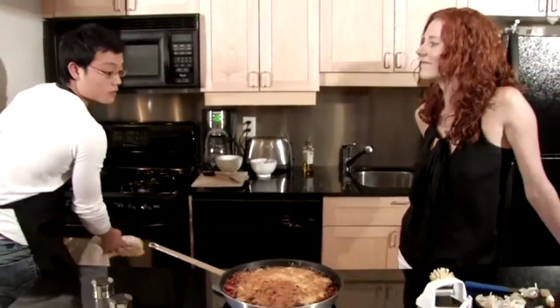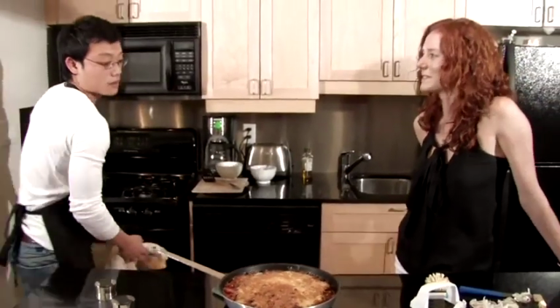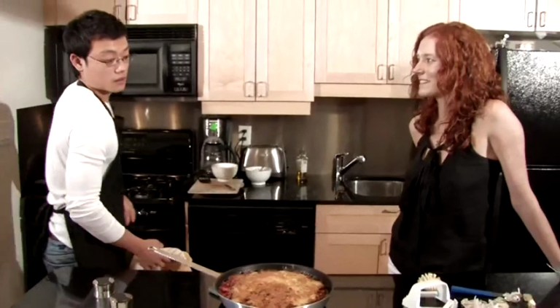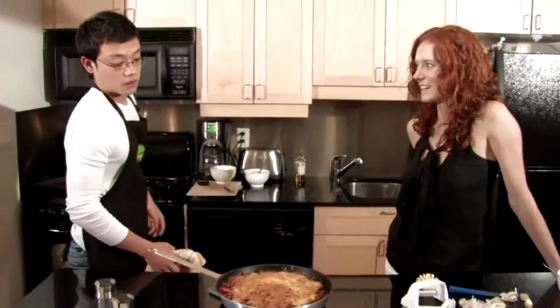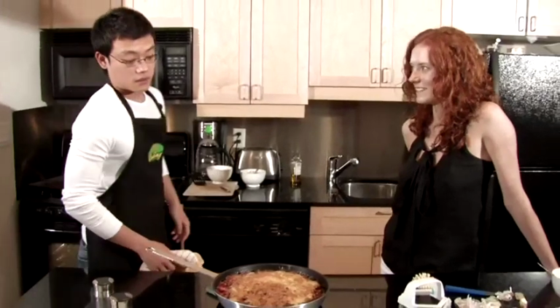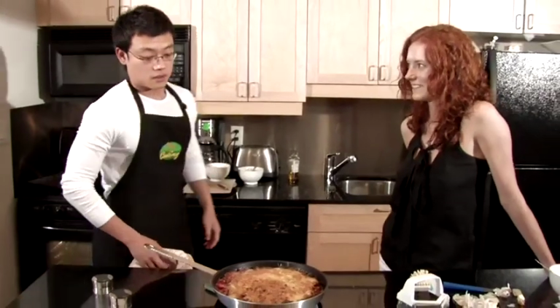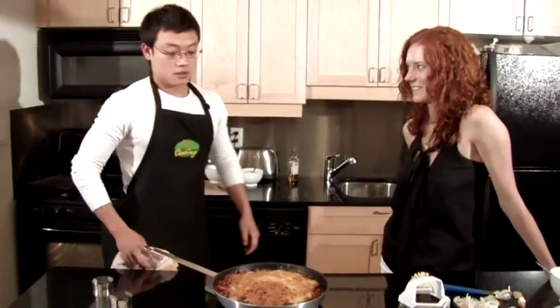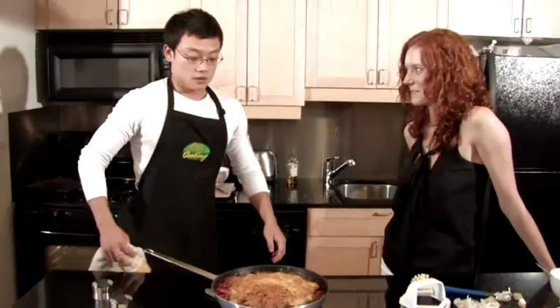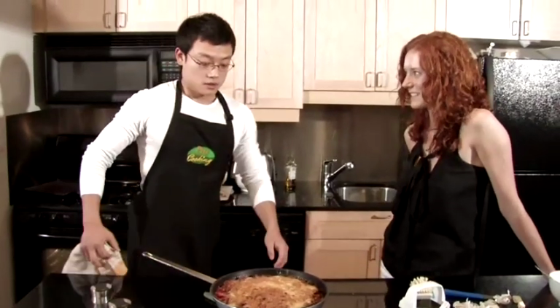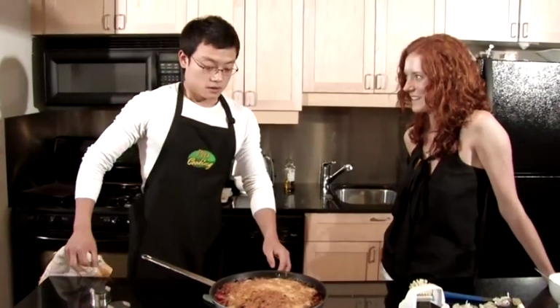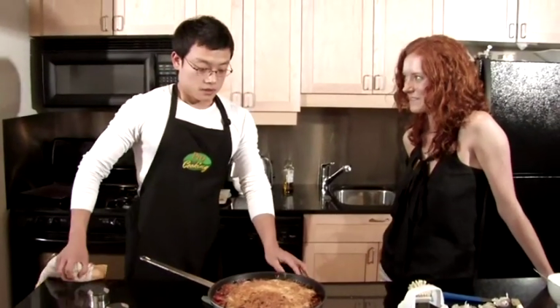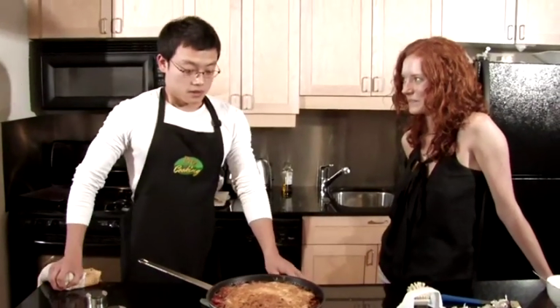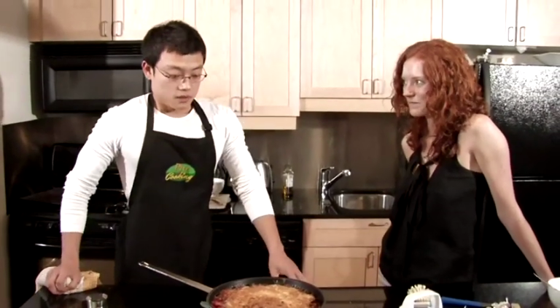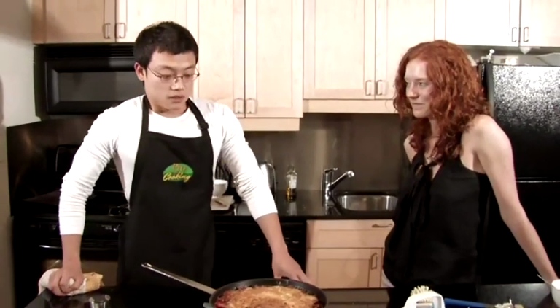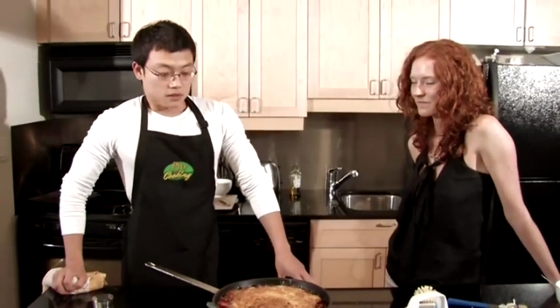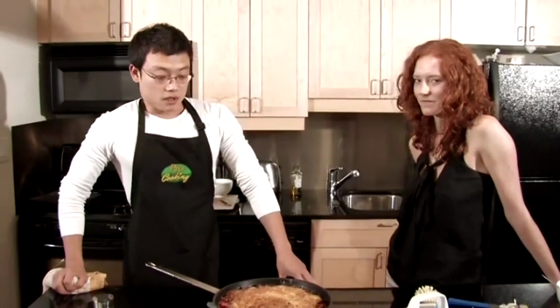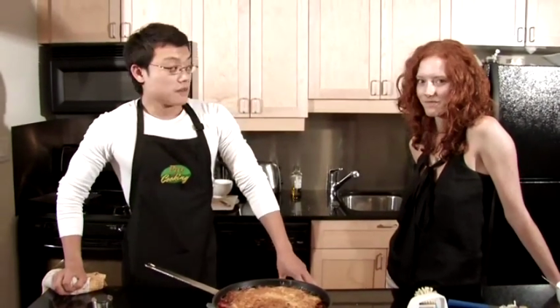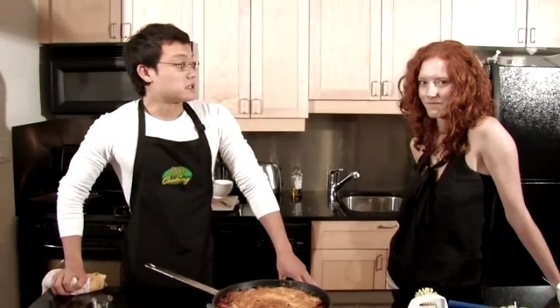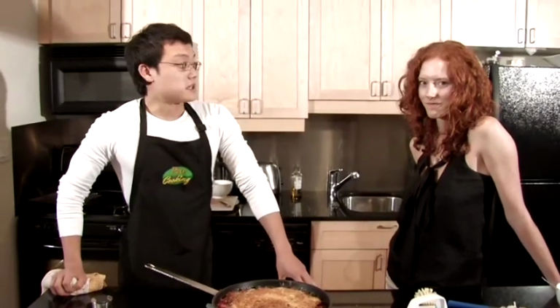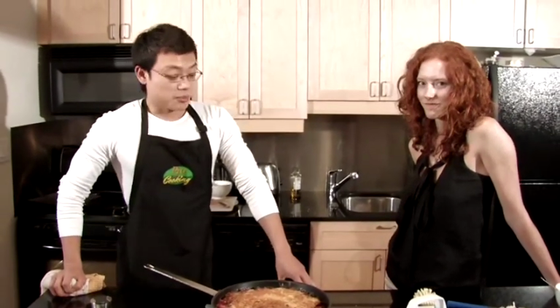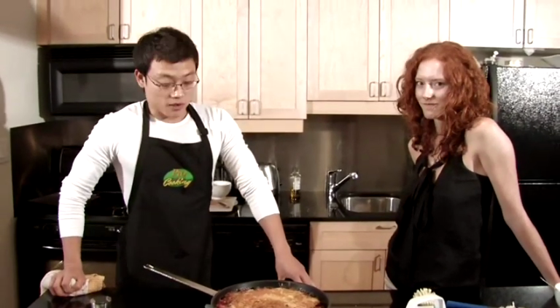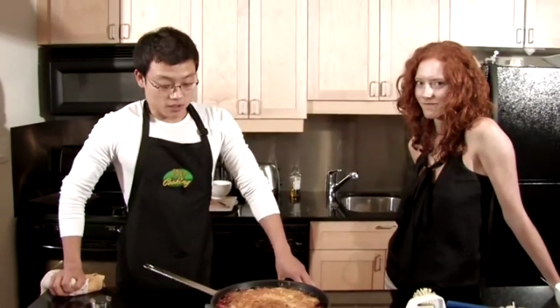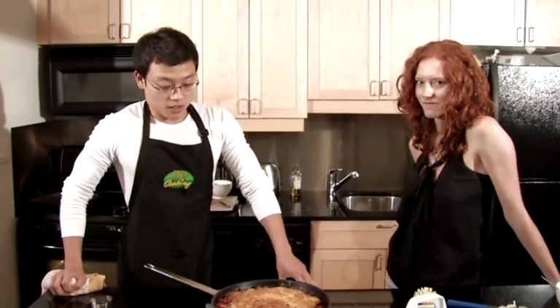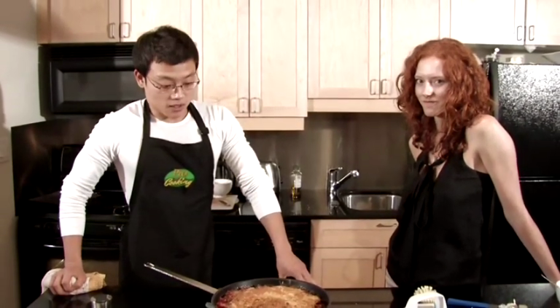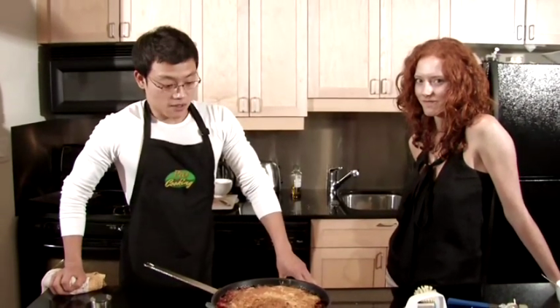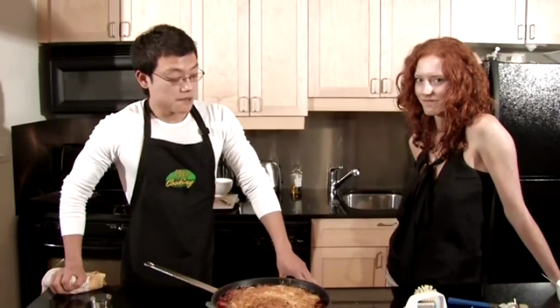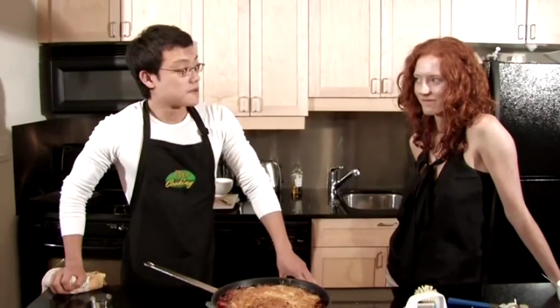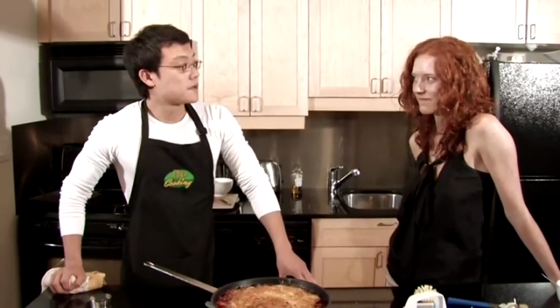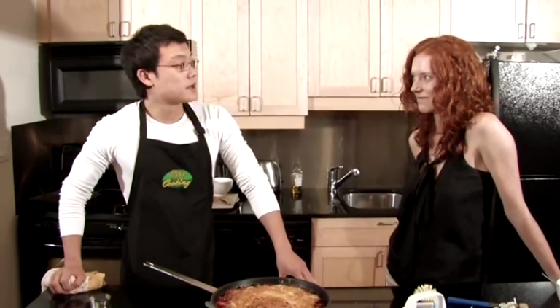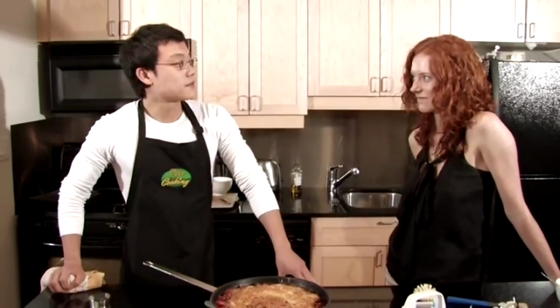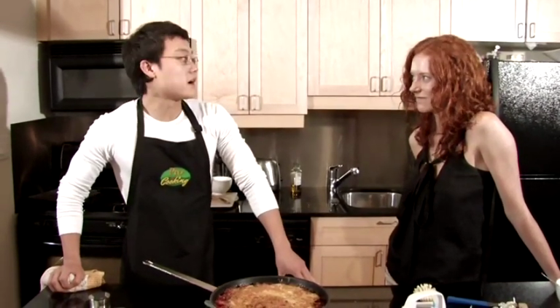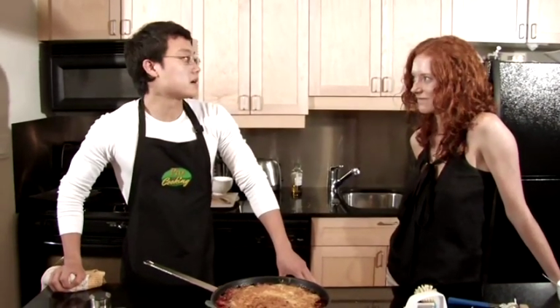Smells good. Nice work, Dave. Obviously, I'm a pro at cooking. You're fired.